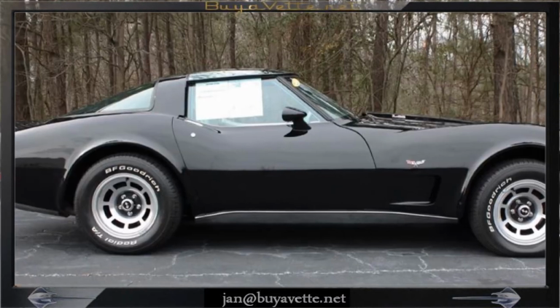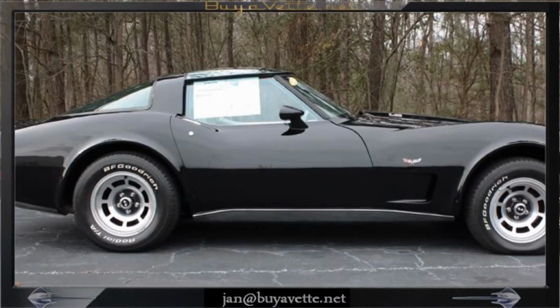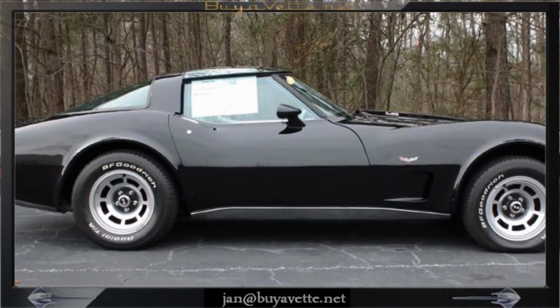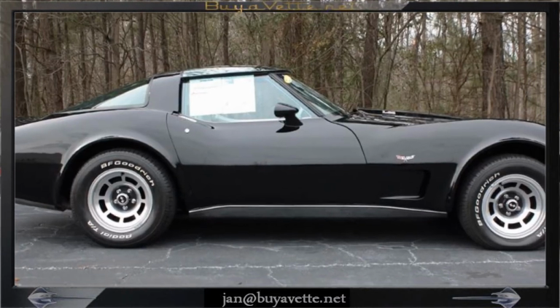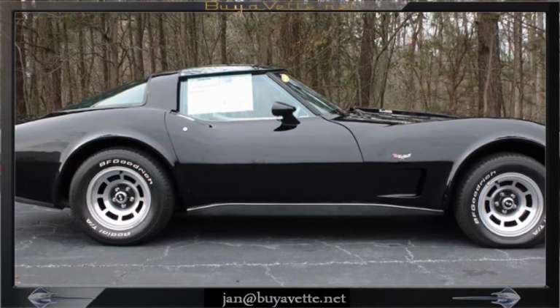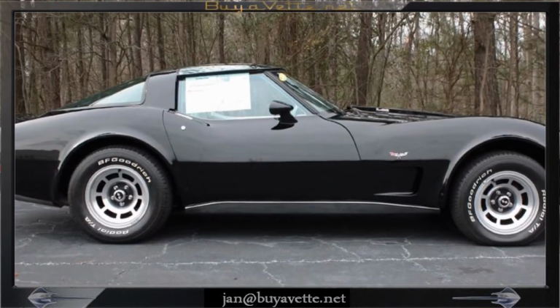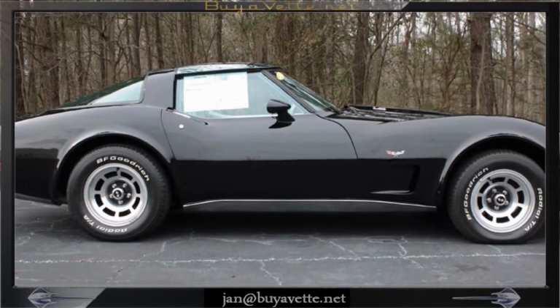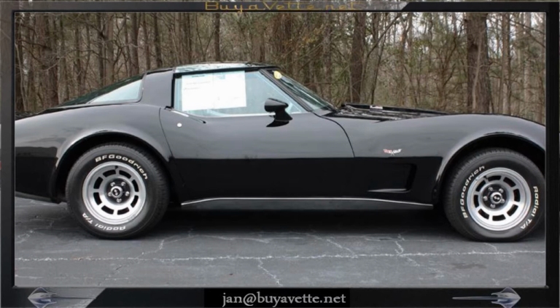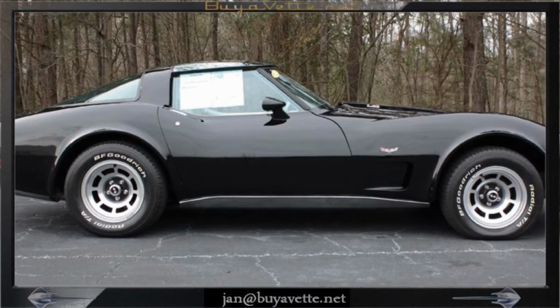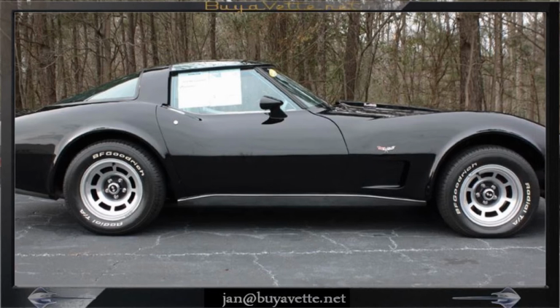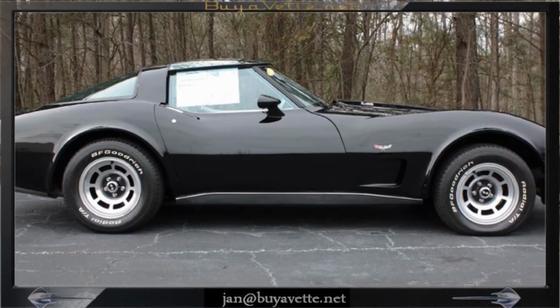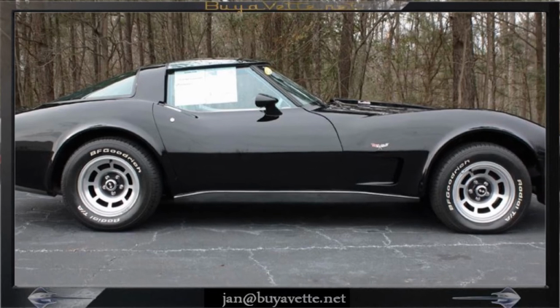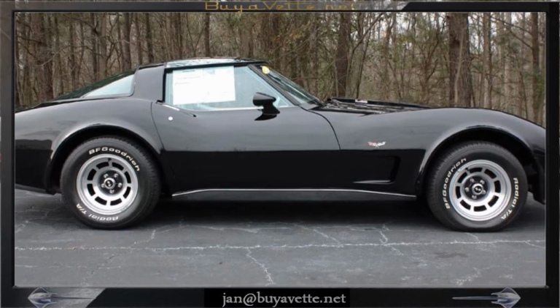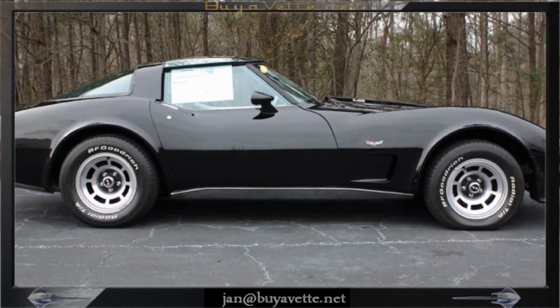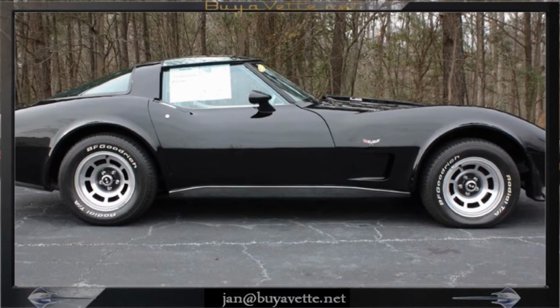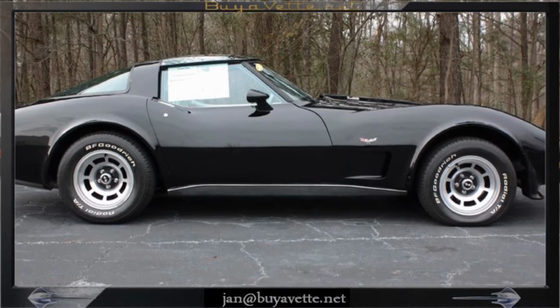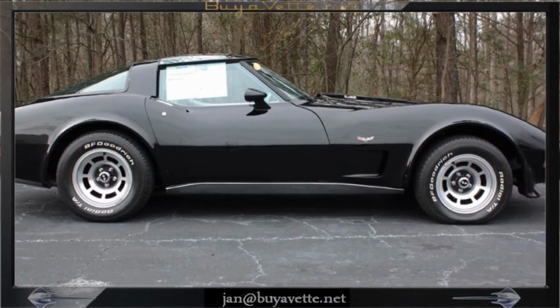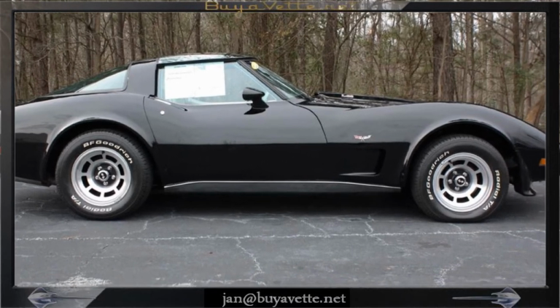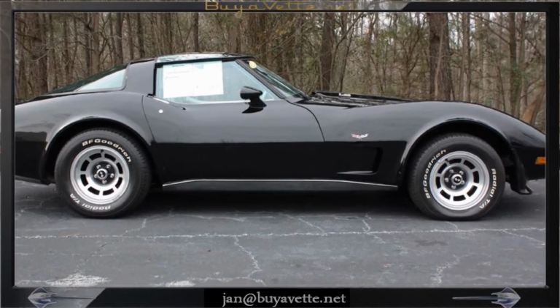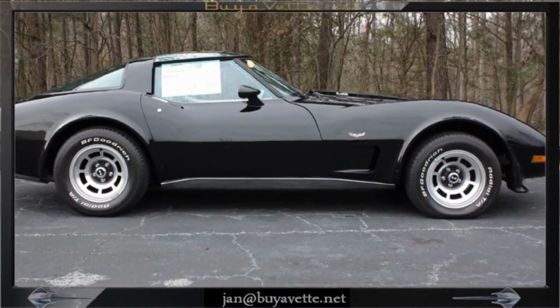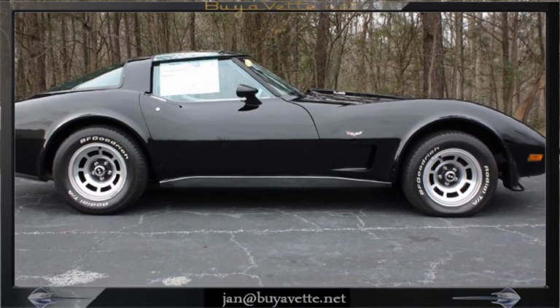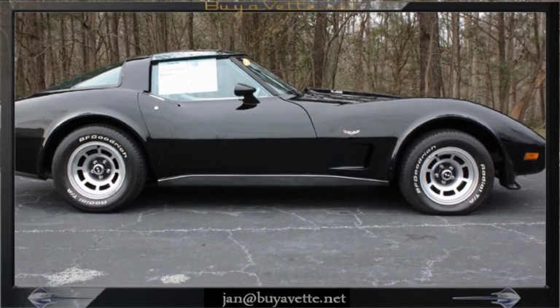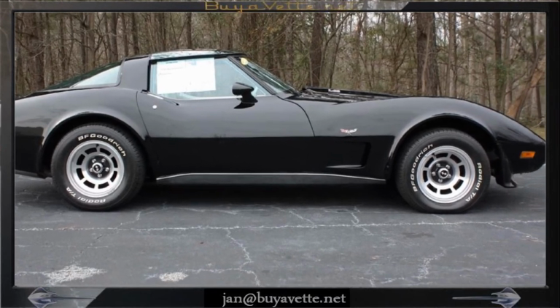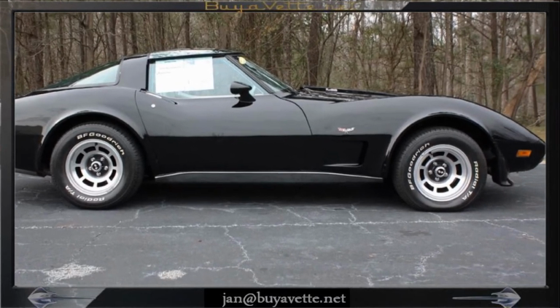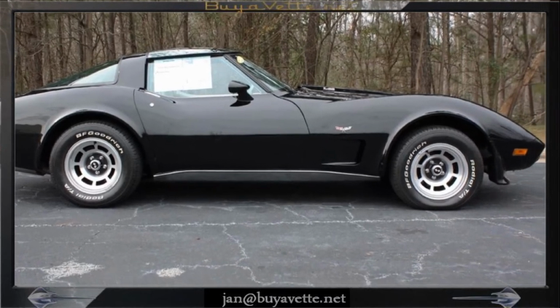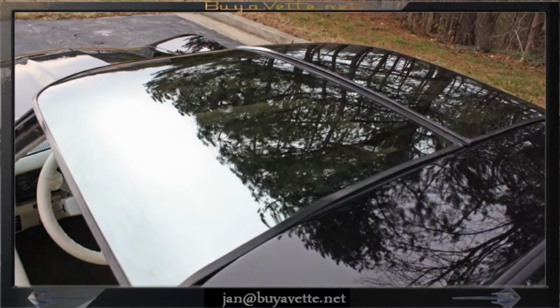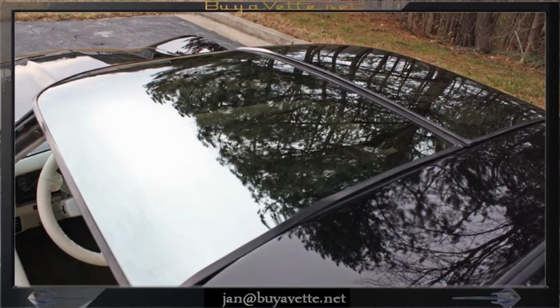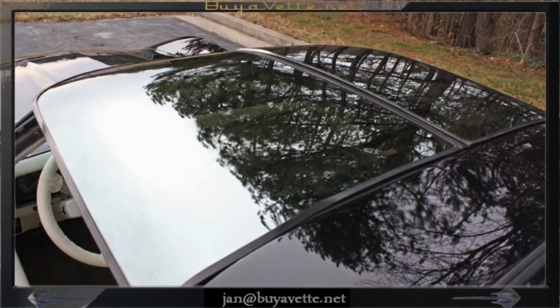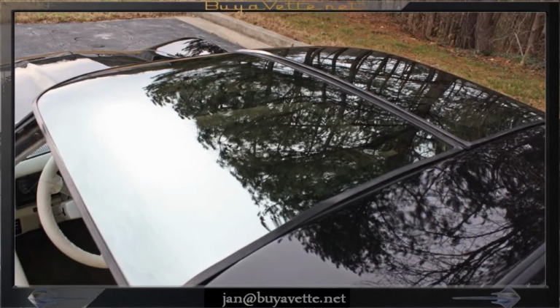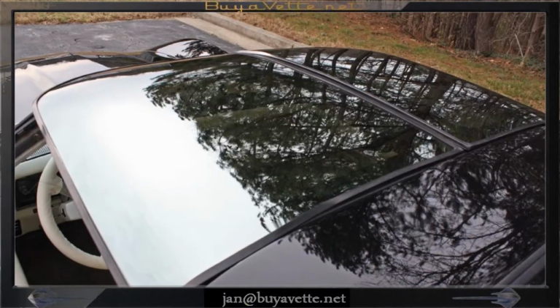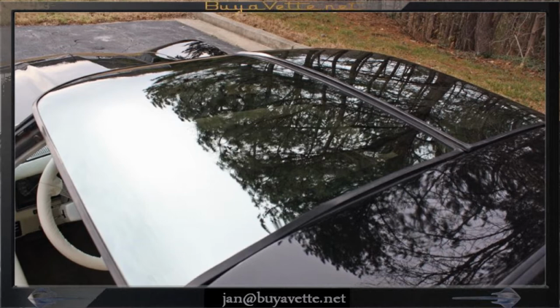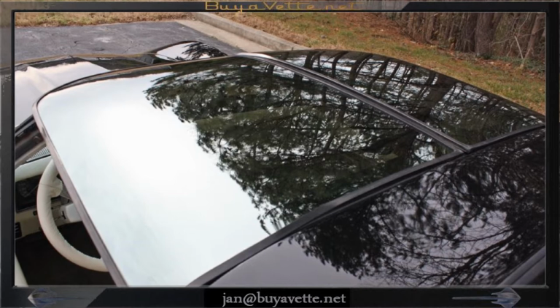It has a 4-speed manual transmission and positive rear end. It does have air conditioning, power steering, power windows, power brakes, power antenna, tilt and telescope, AM/FM cassette and more.